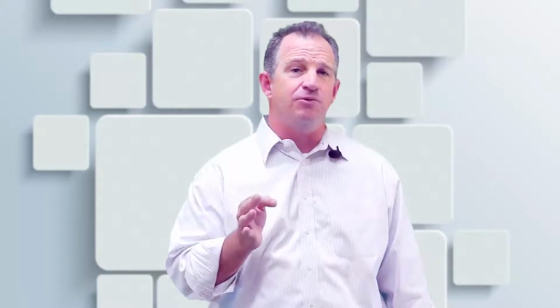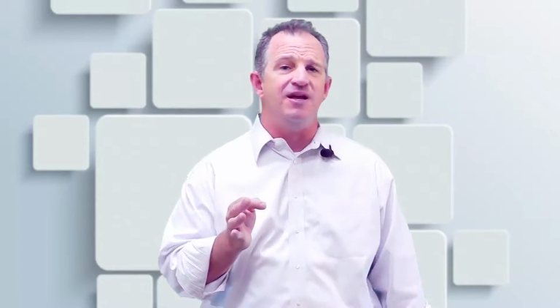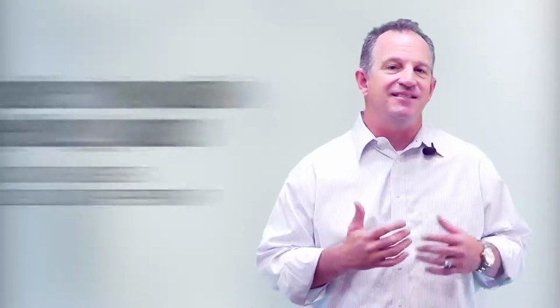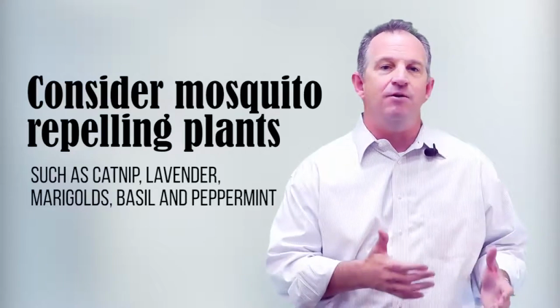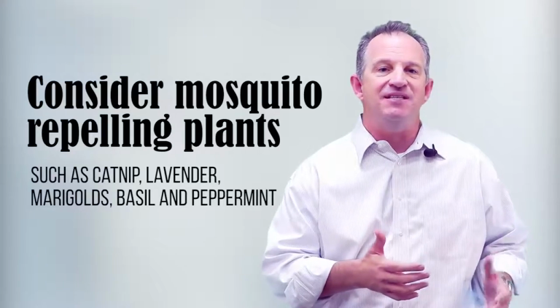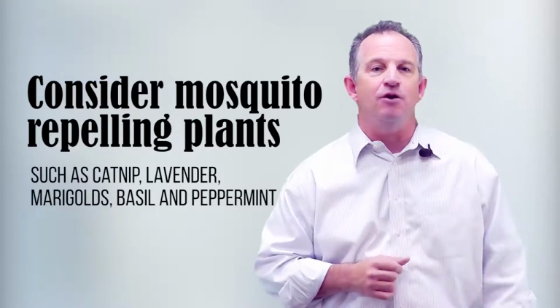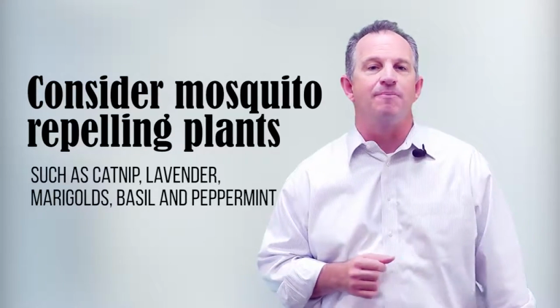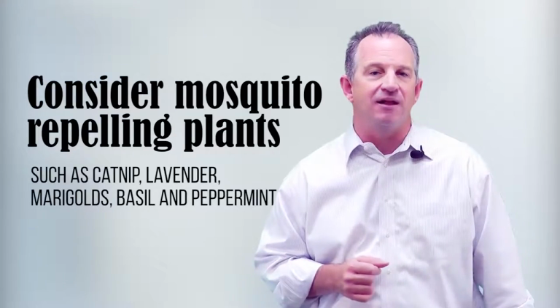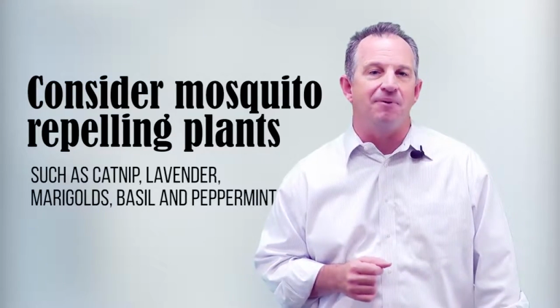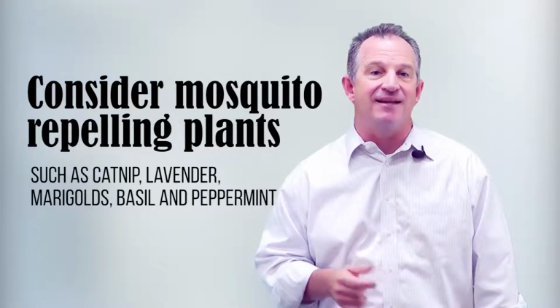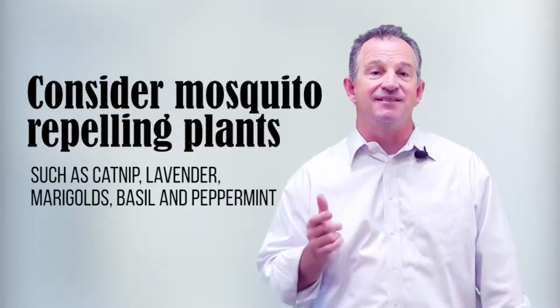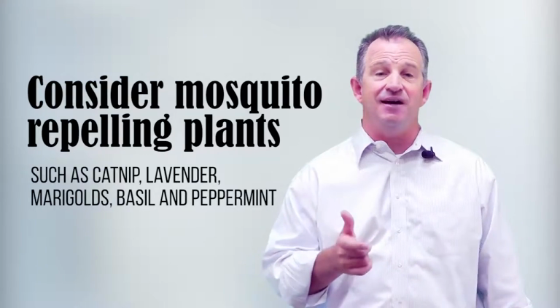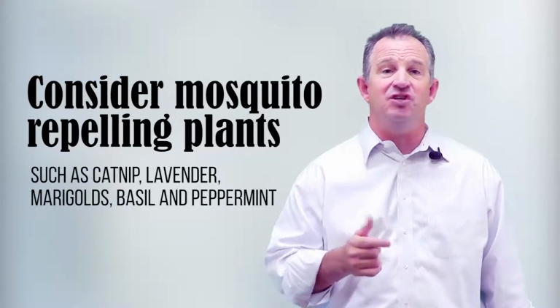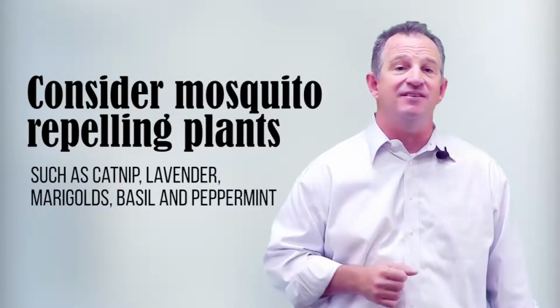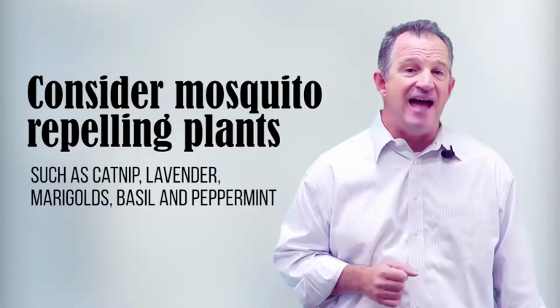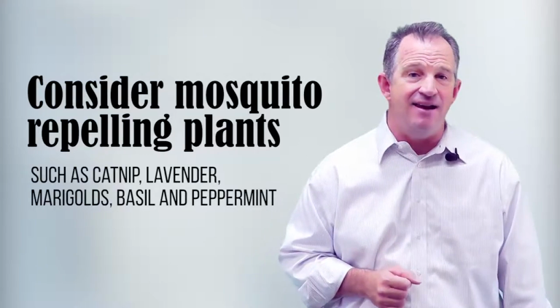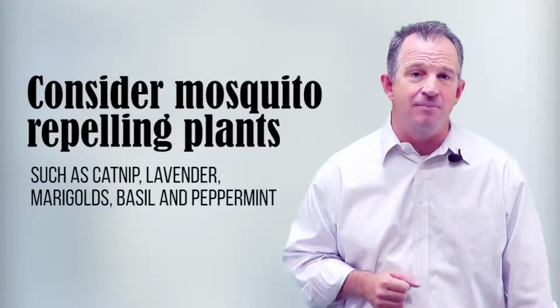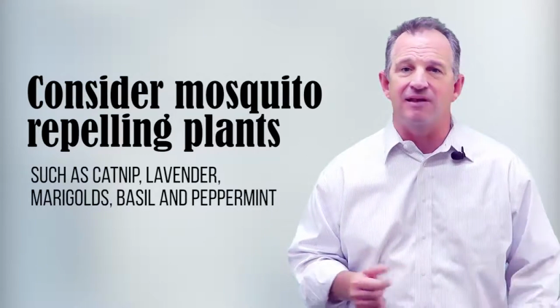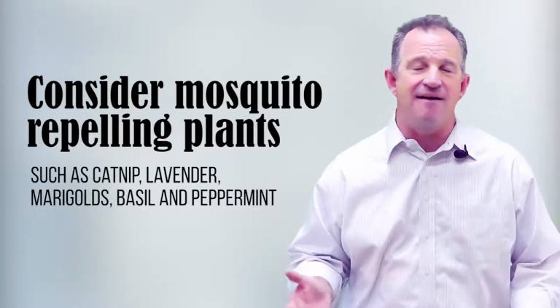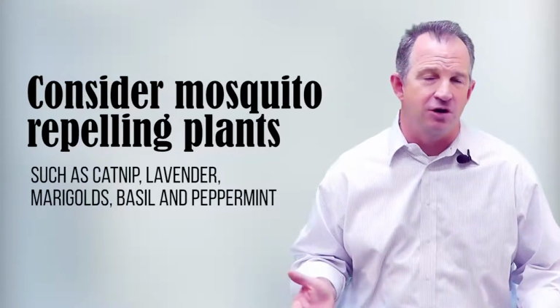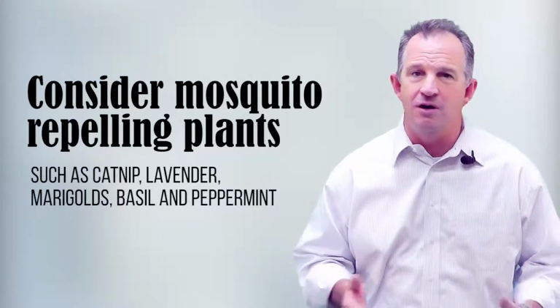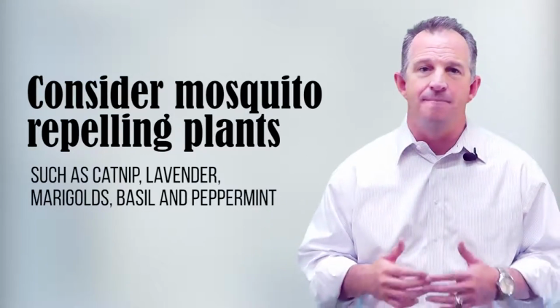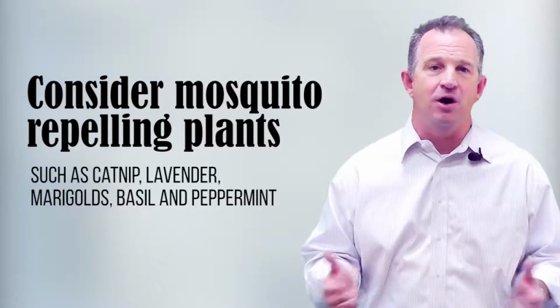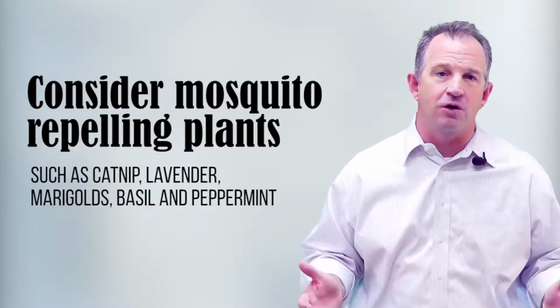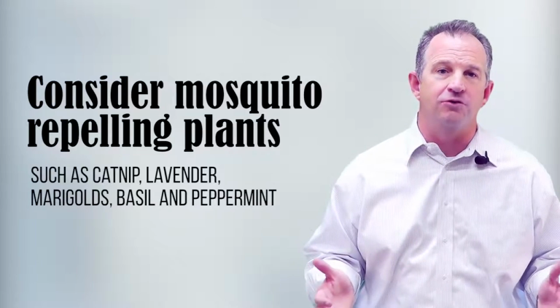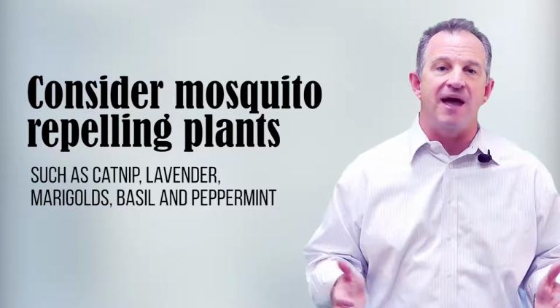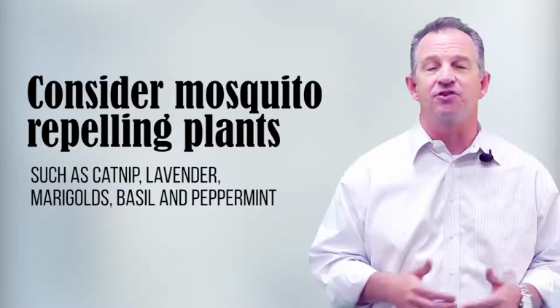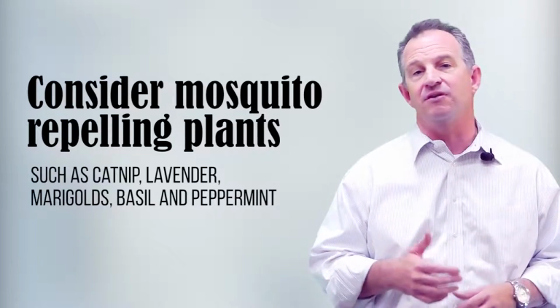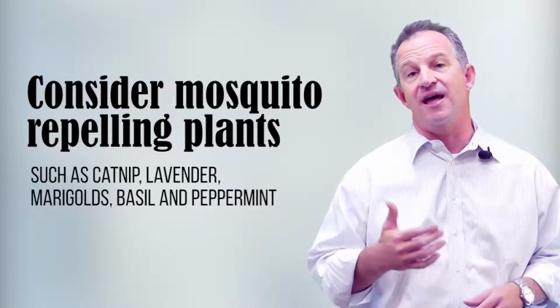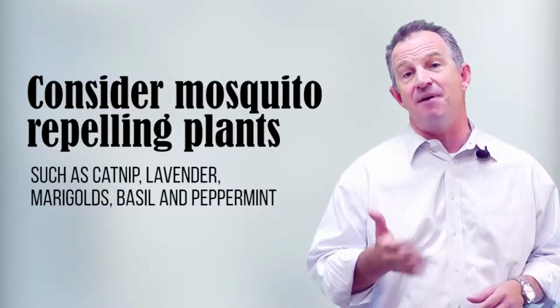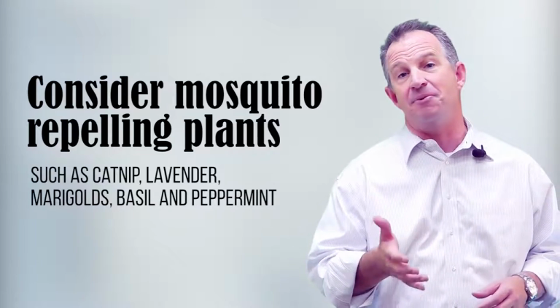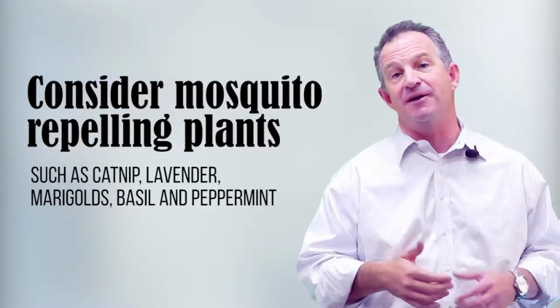Number three: consider mosquito-repelling plants such as catnip, lavender, marigold, basil, and peppermint.